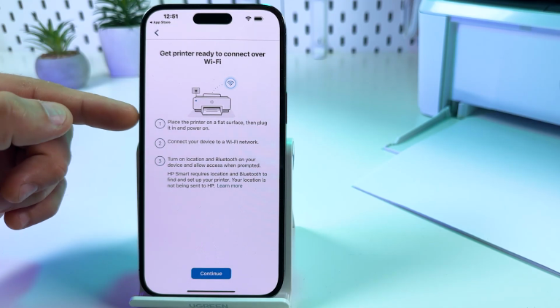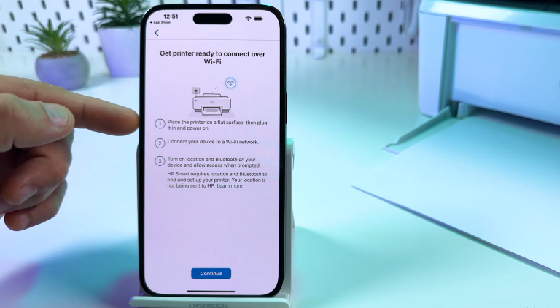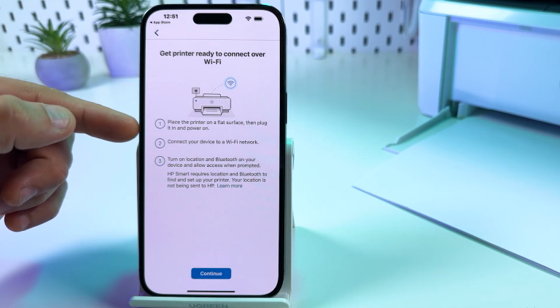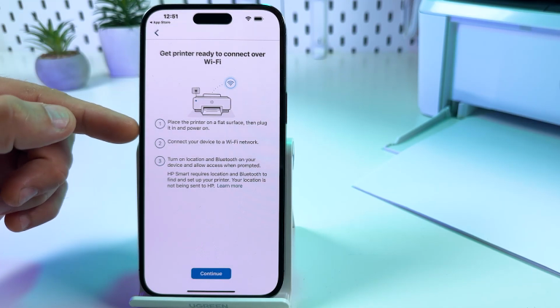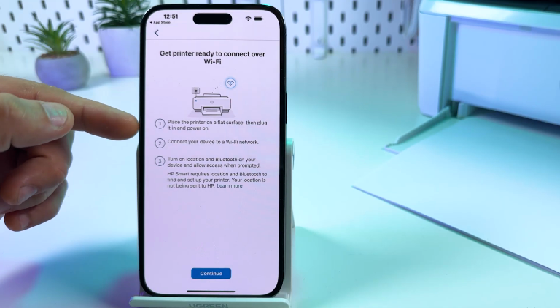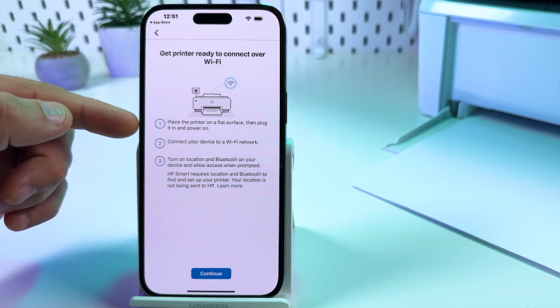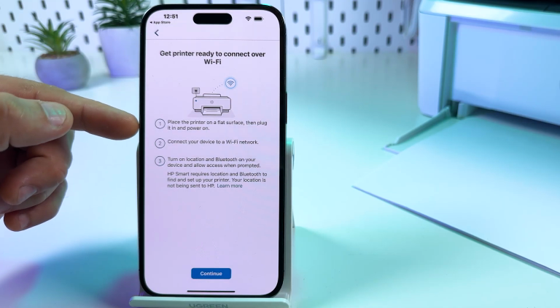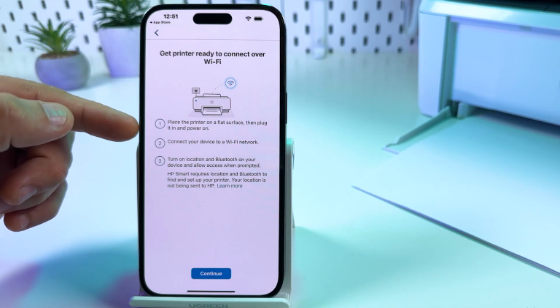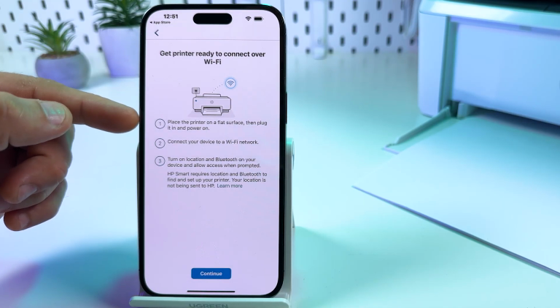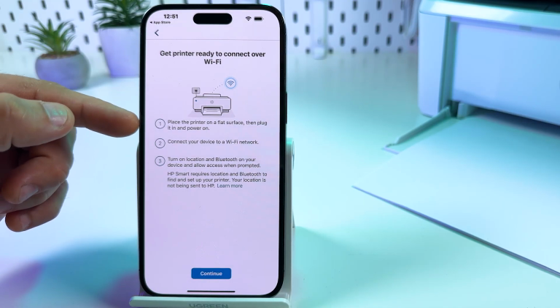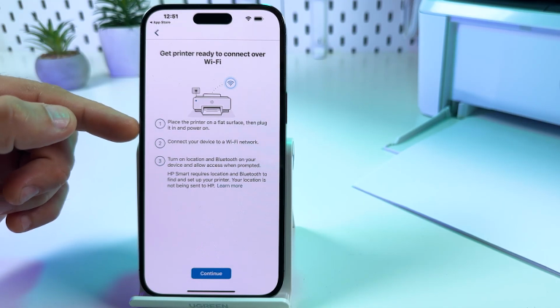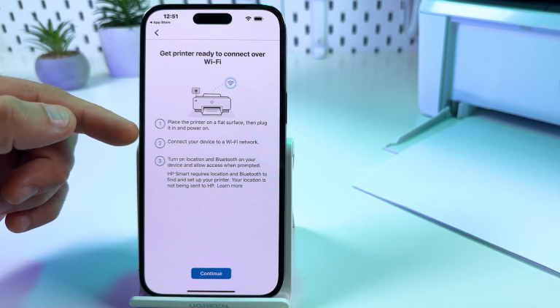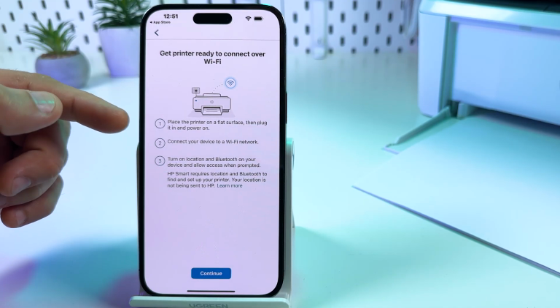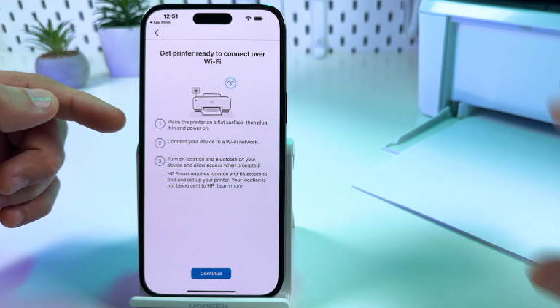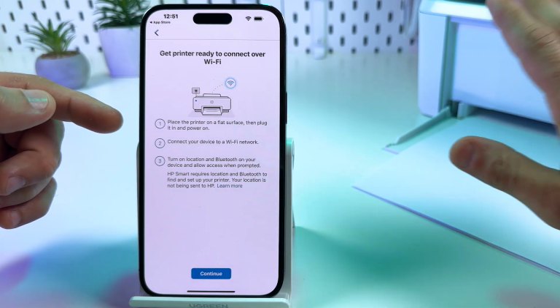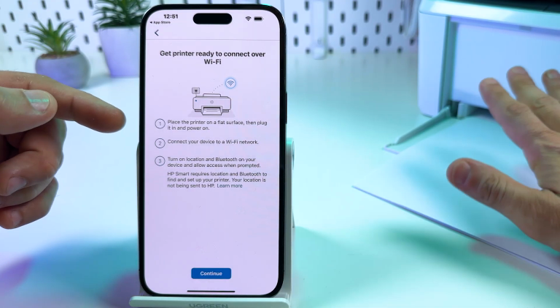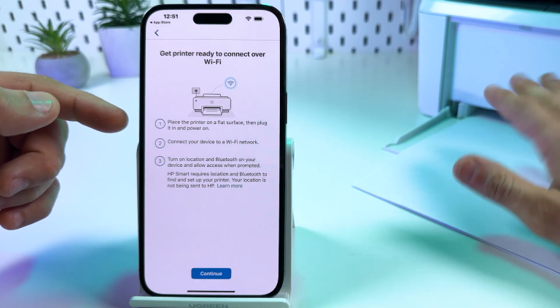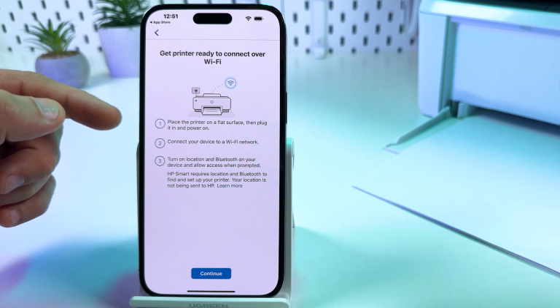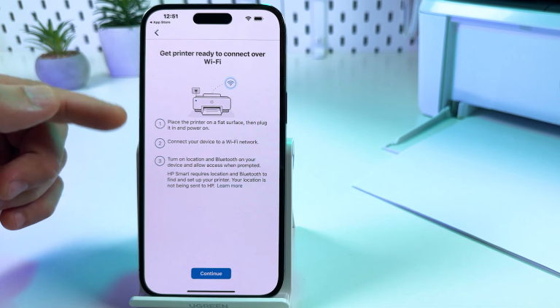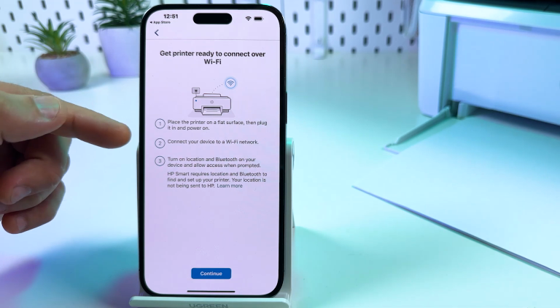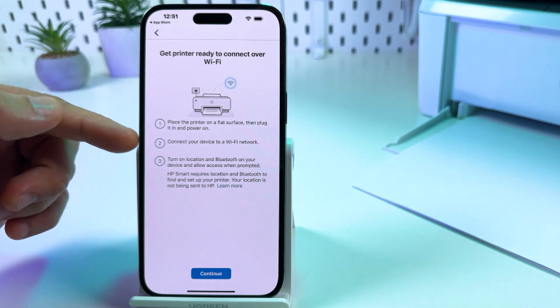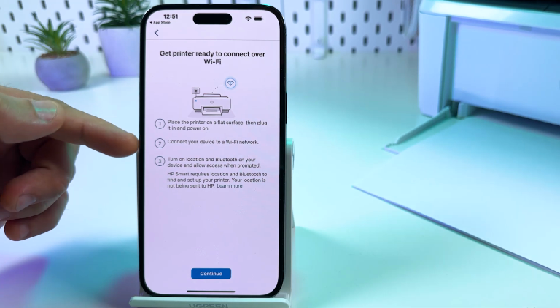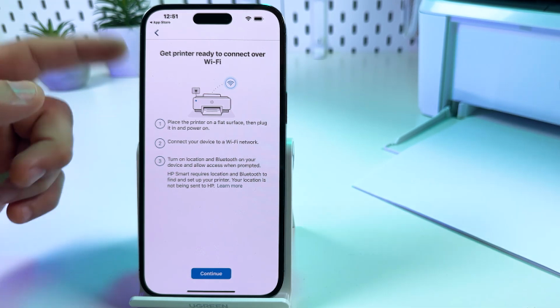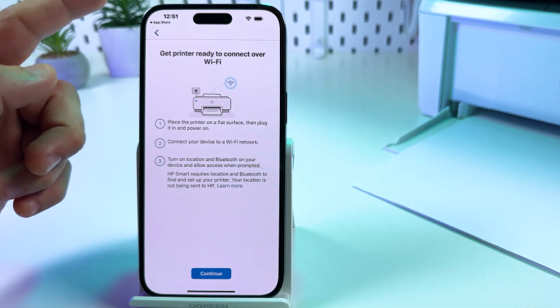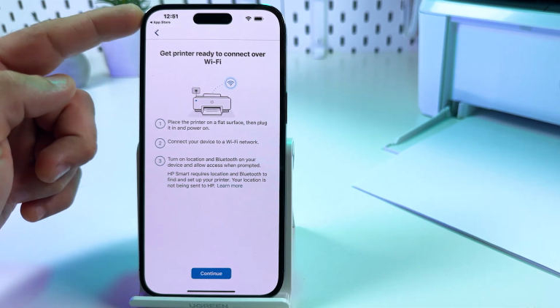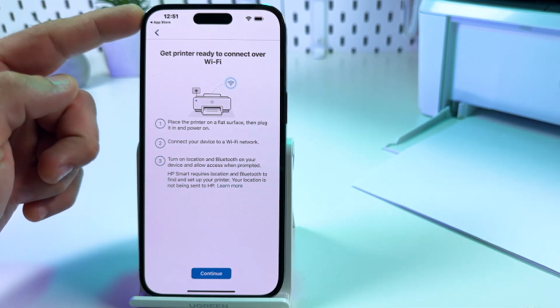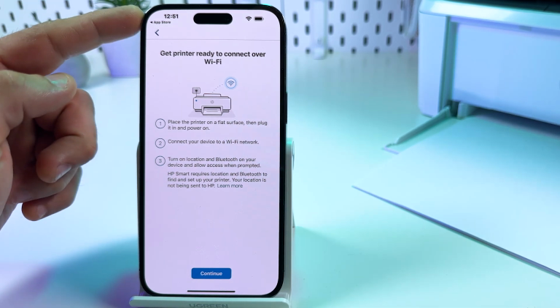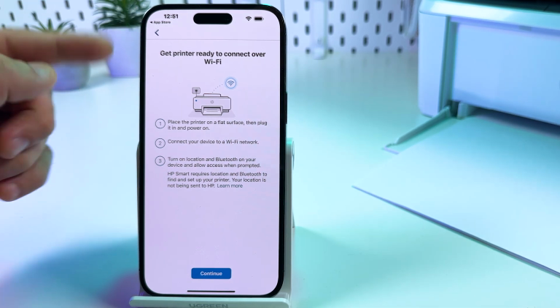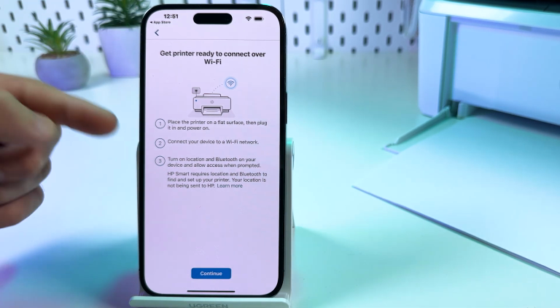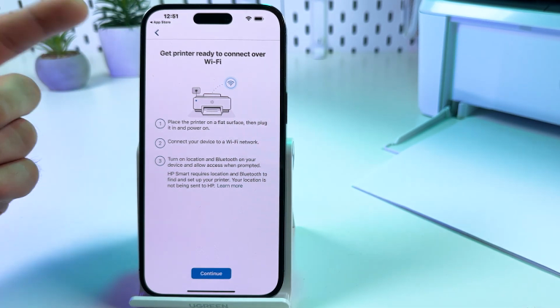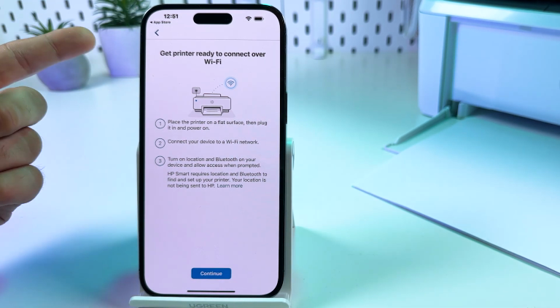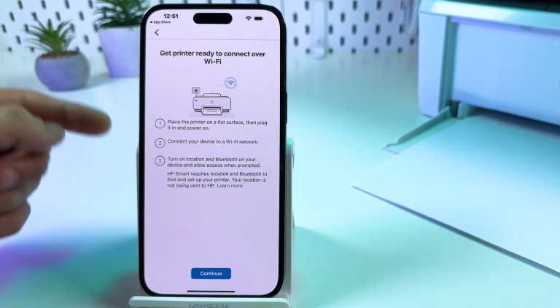Place the printer on a flat surface, then plug it in and power it on — already done. Connect your device to a Wi-Fi network — already done.